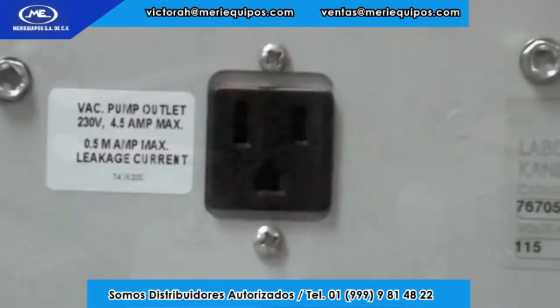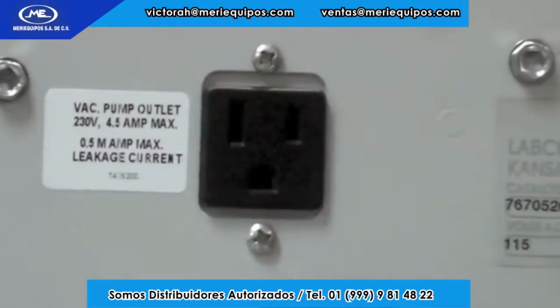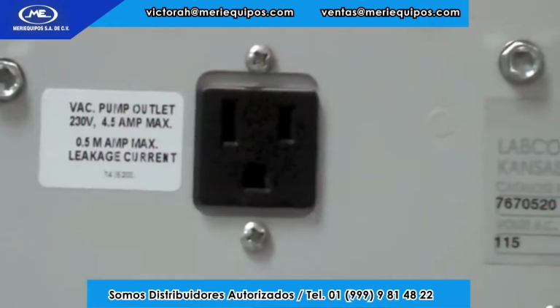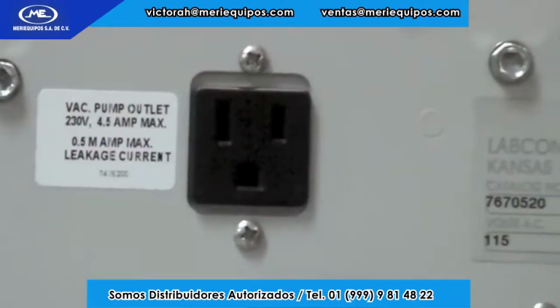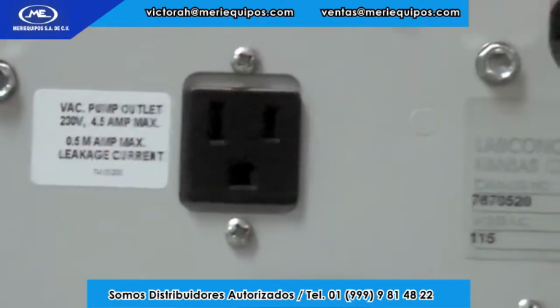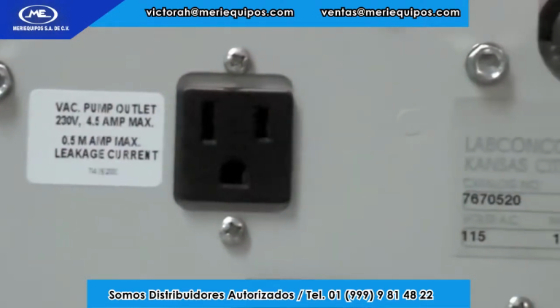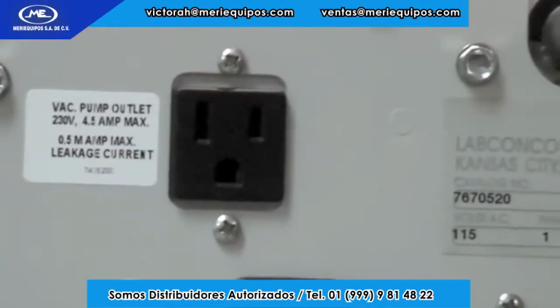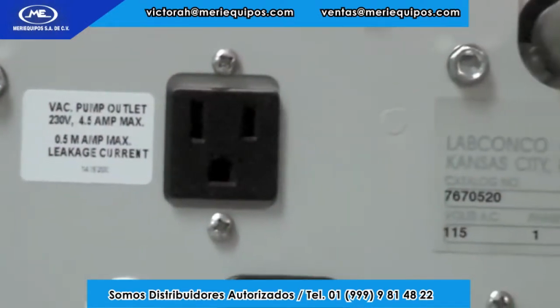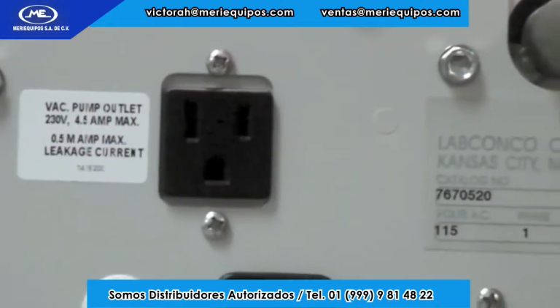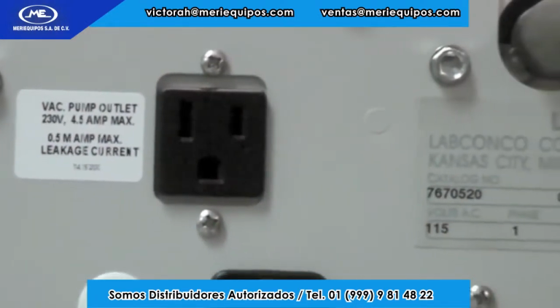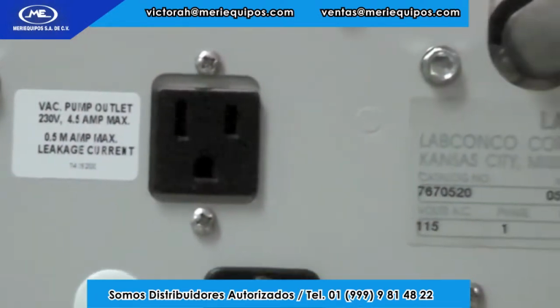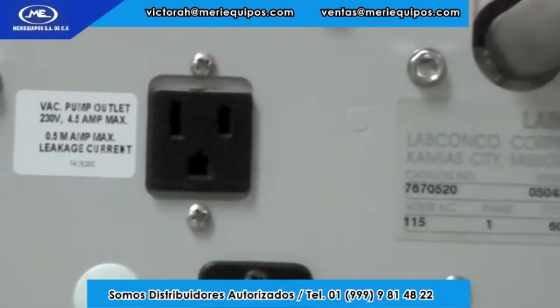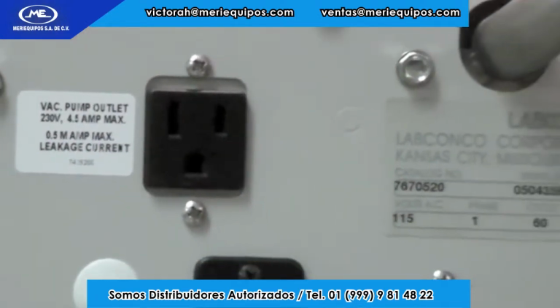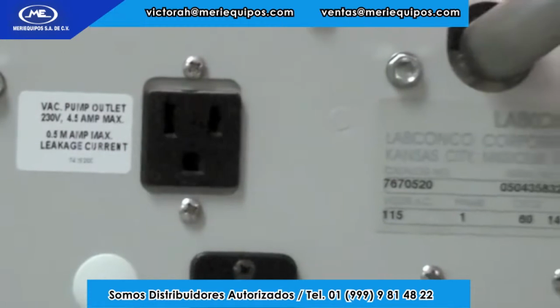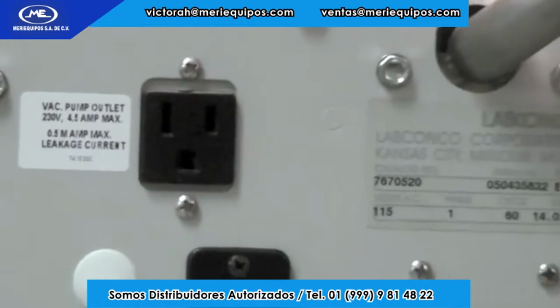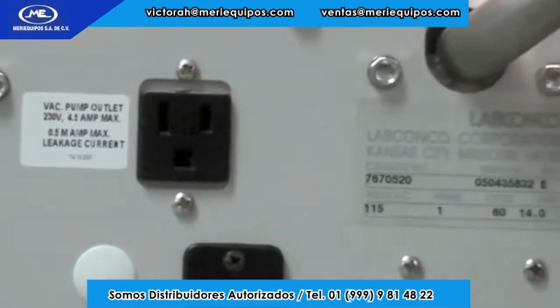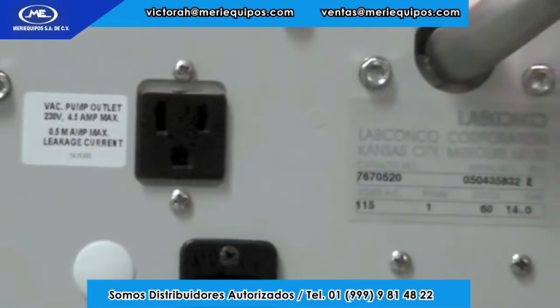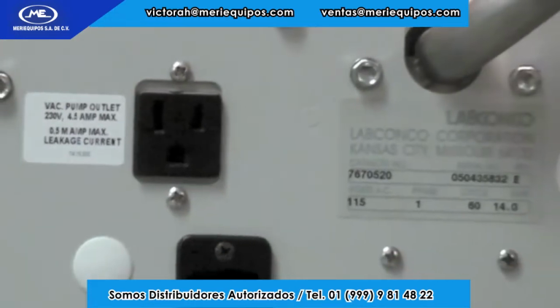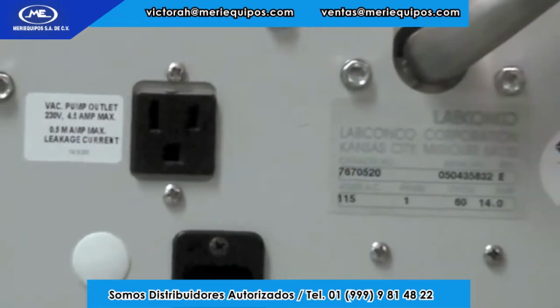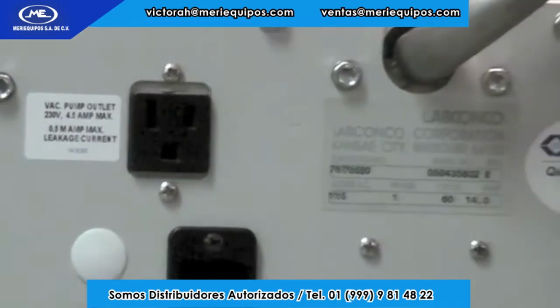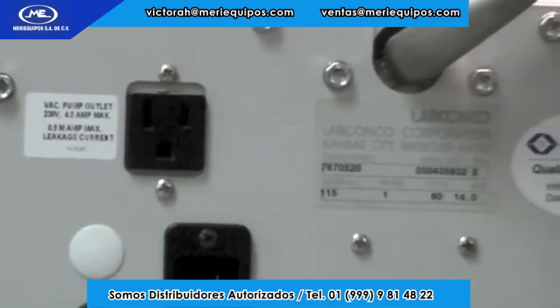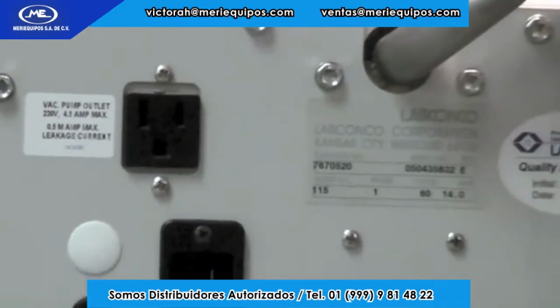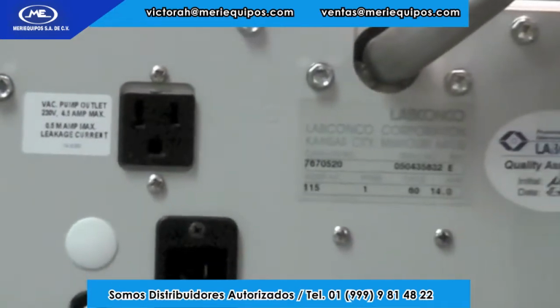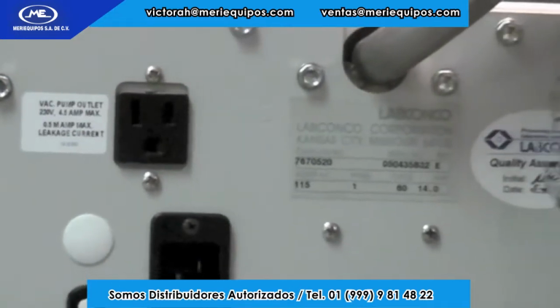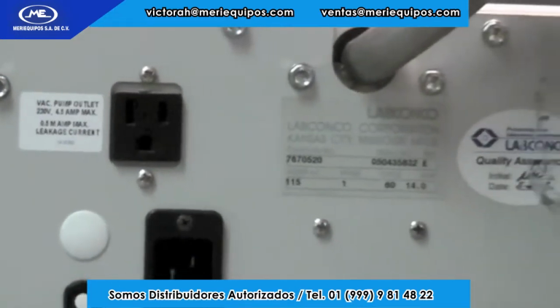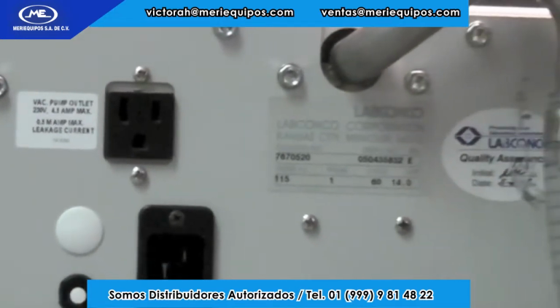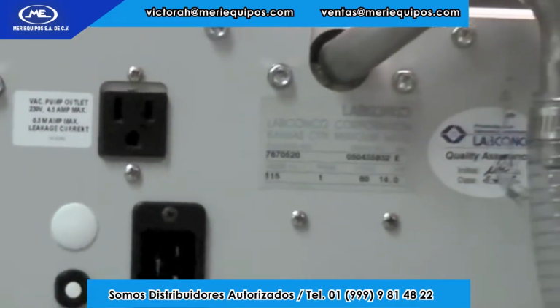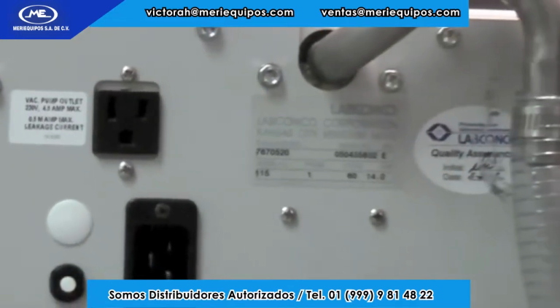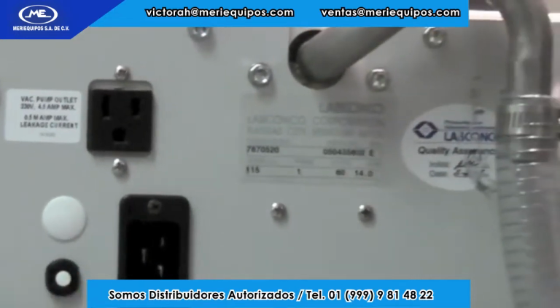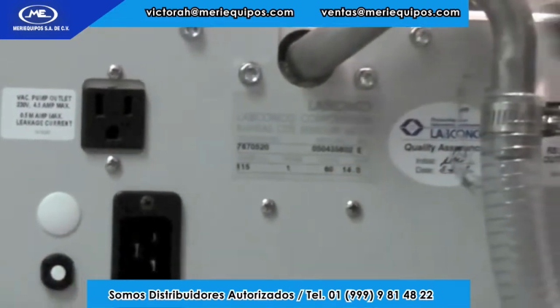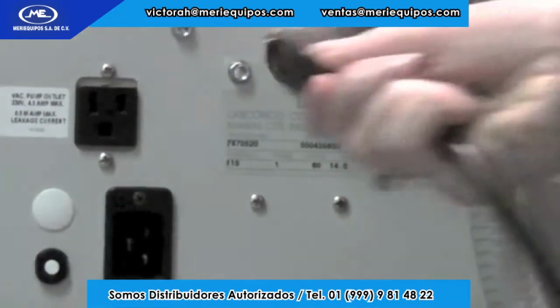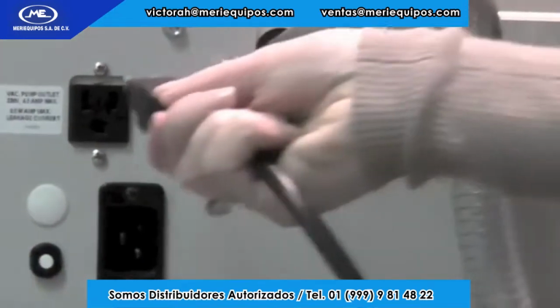Next, plug the vacuum pump's power cord into the receptacle located on the back of the freeze-dryer.